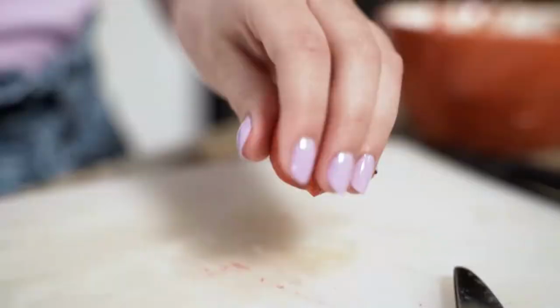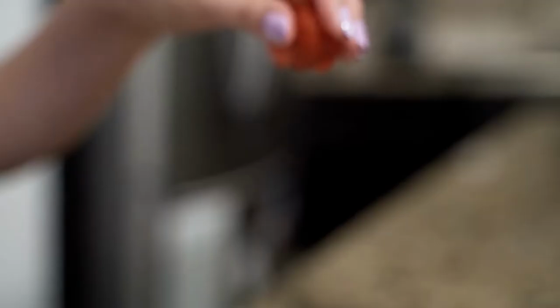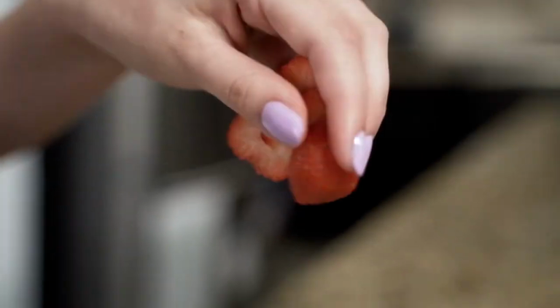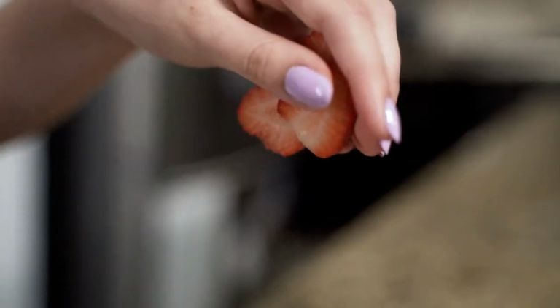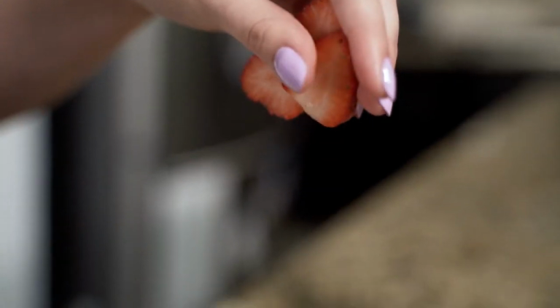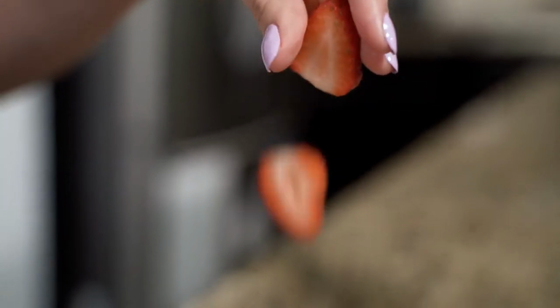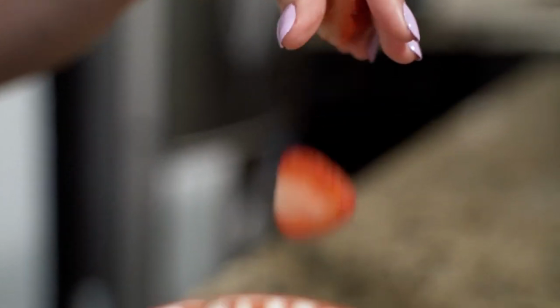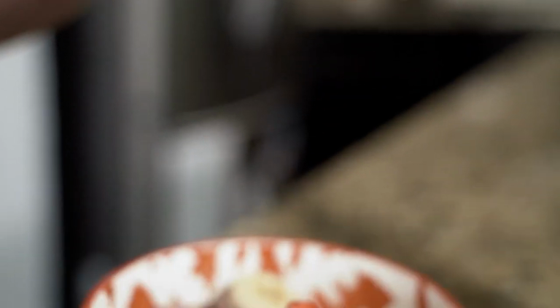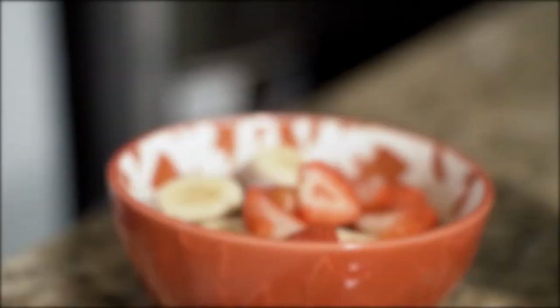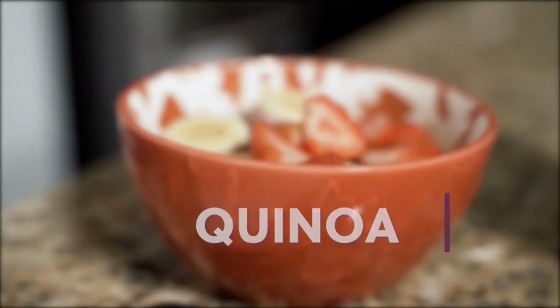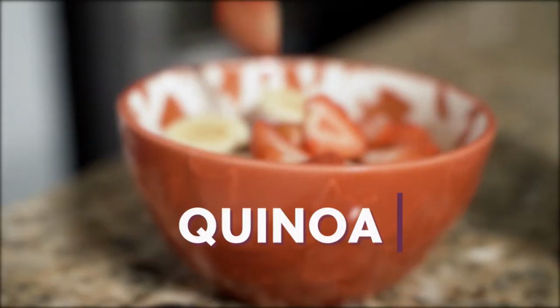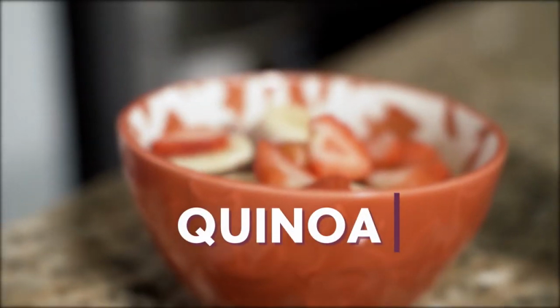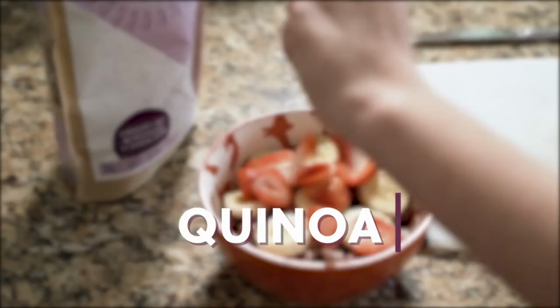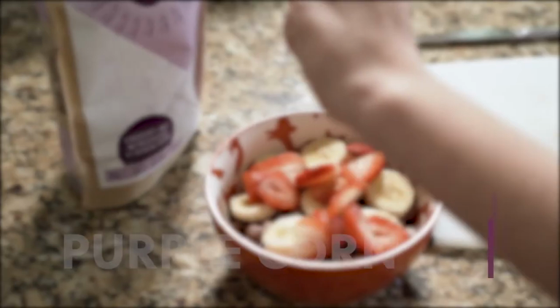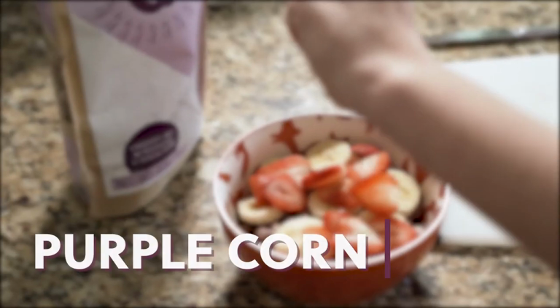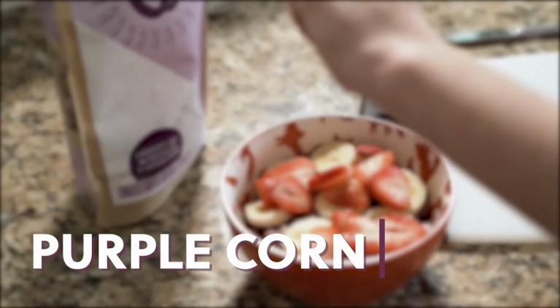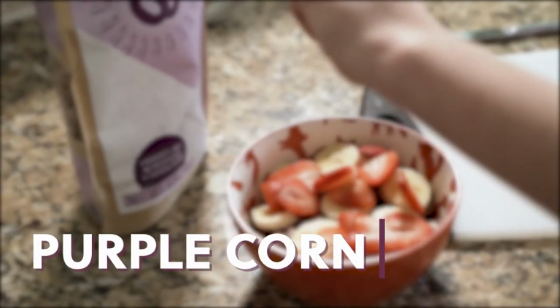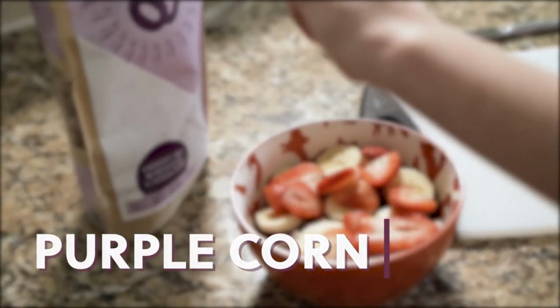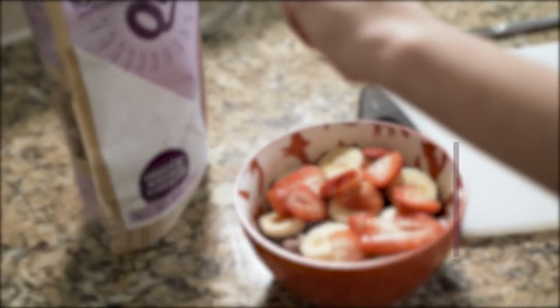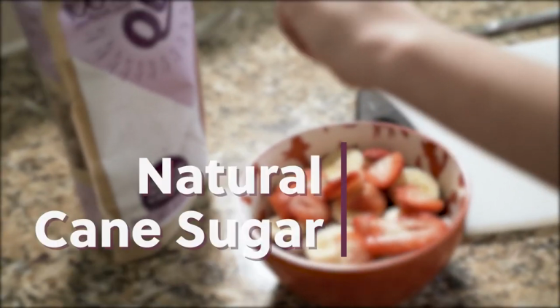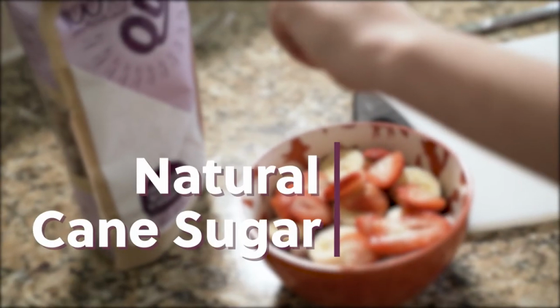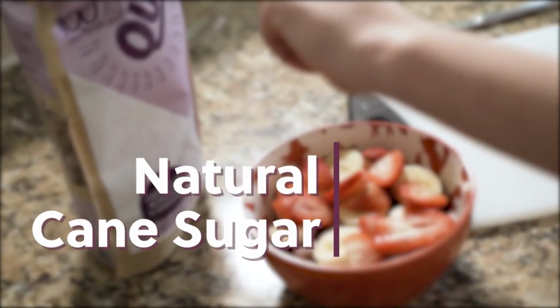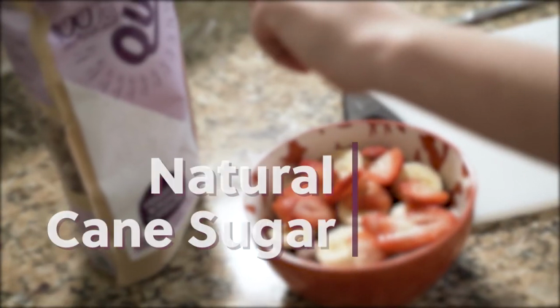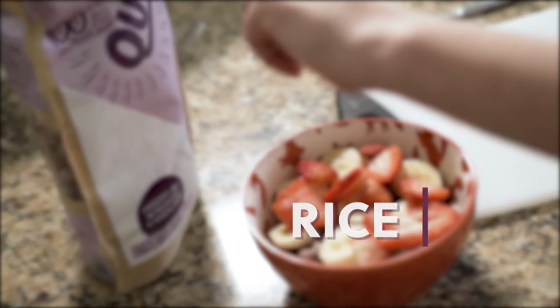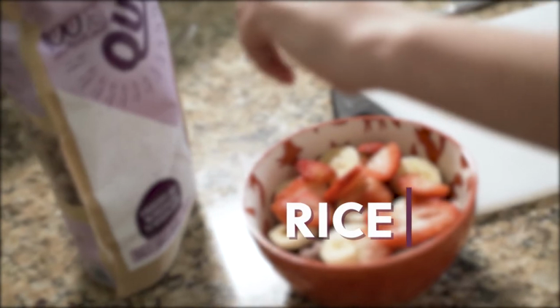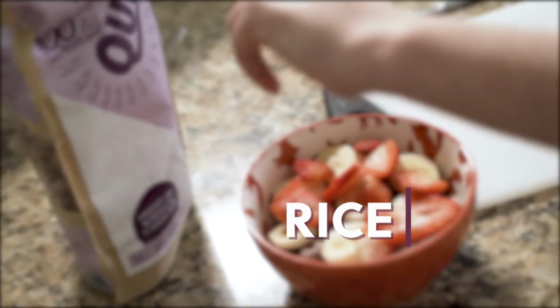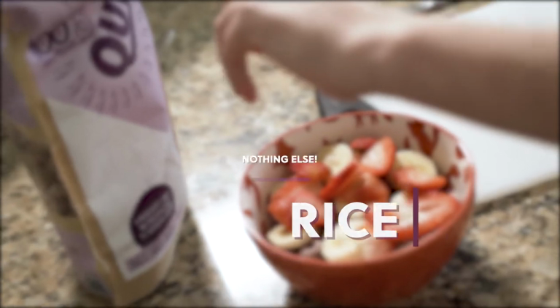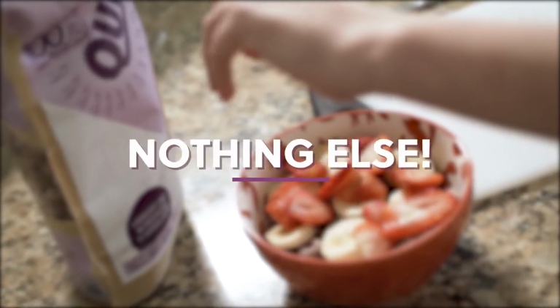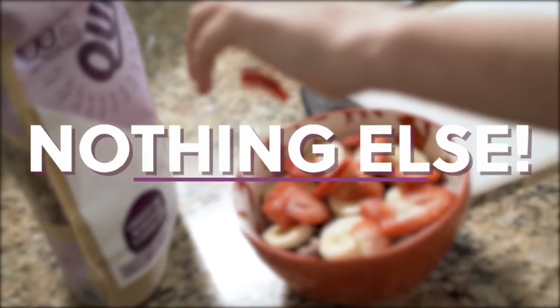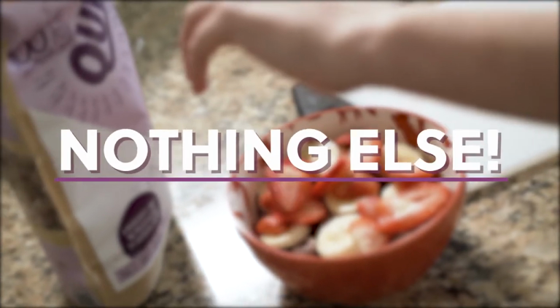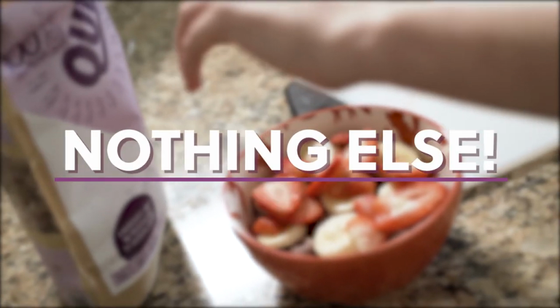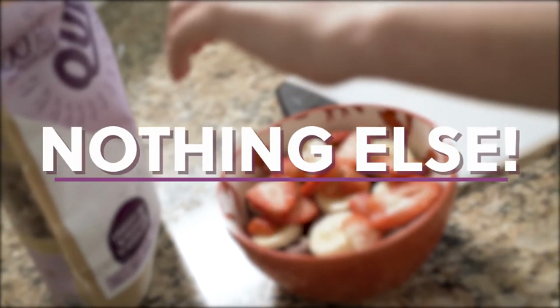Just four simple ingredients: quinoa, purple corn, panela, rice, and nothing else.